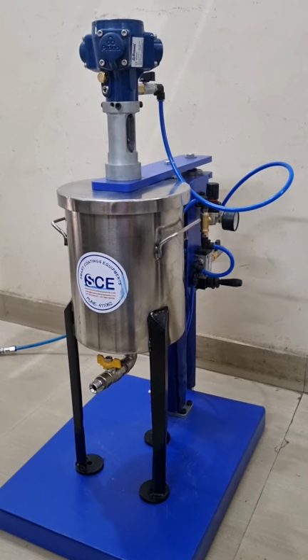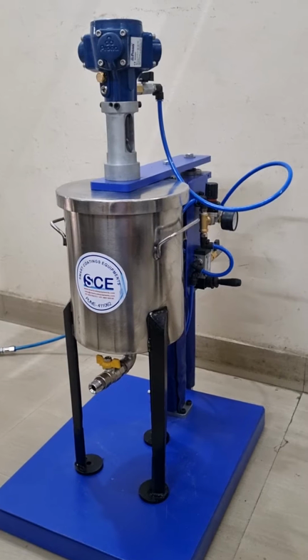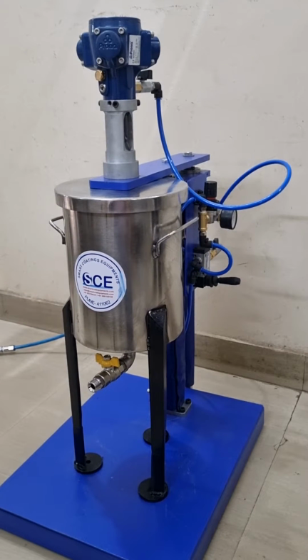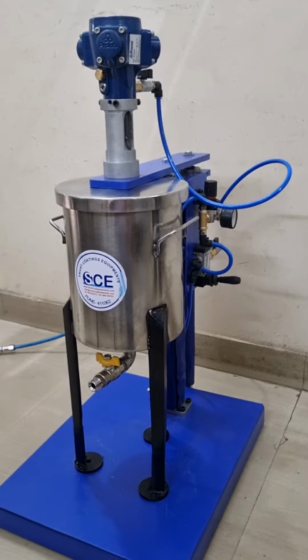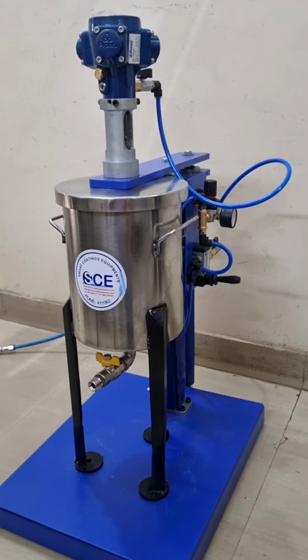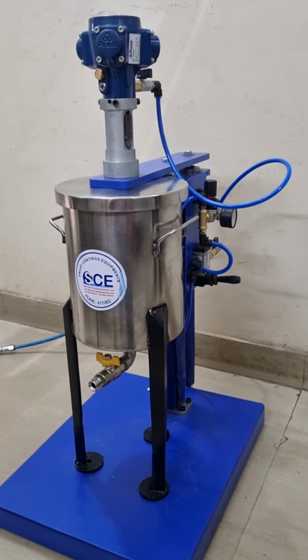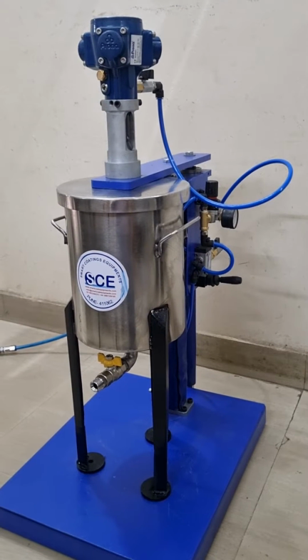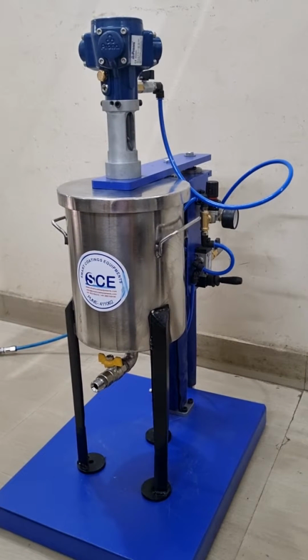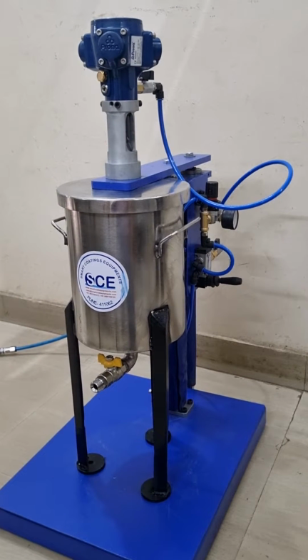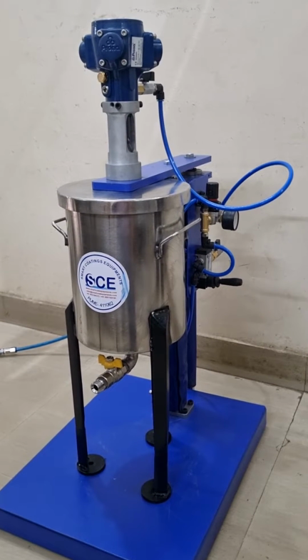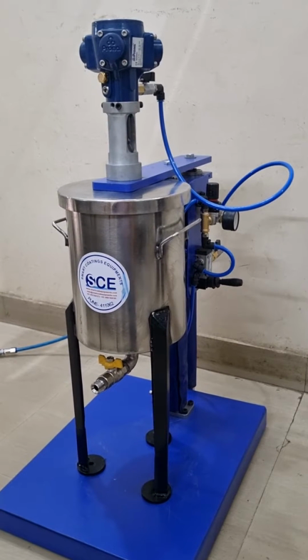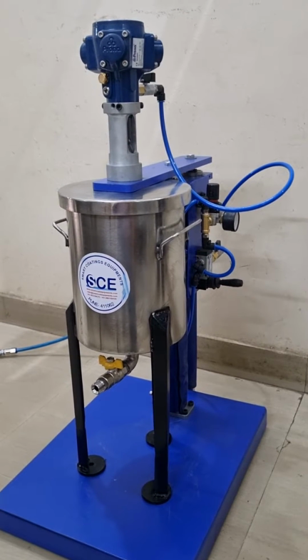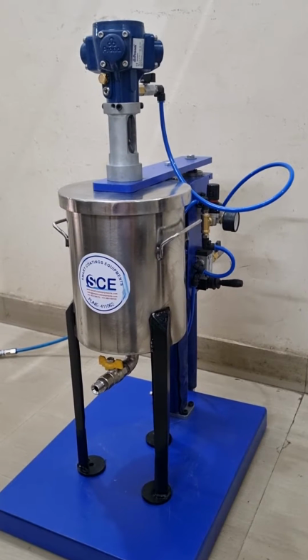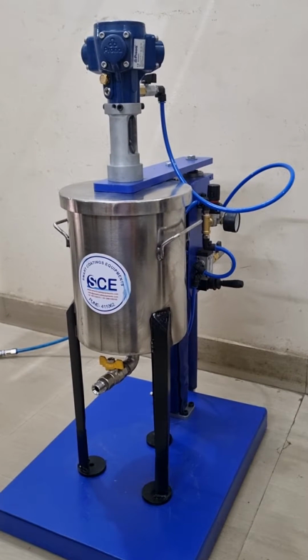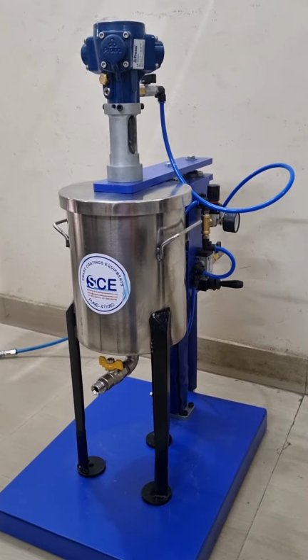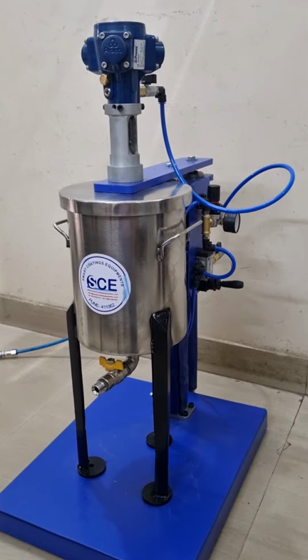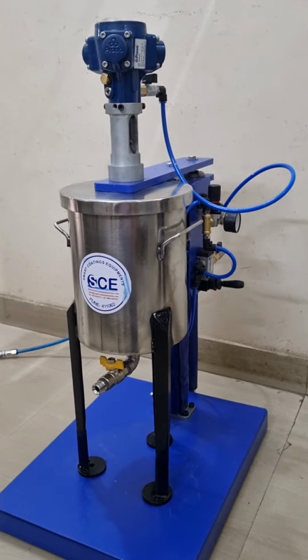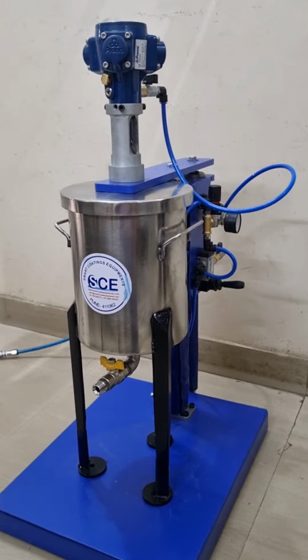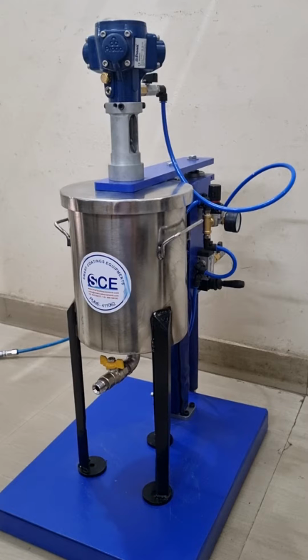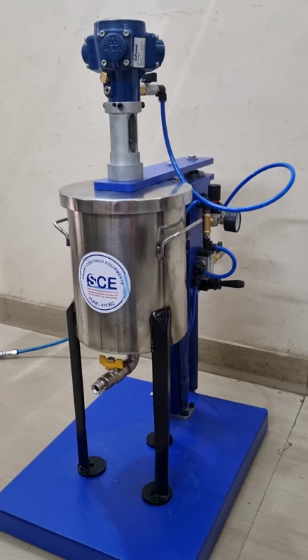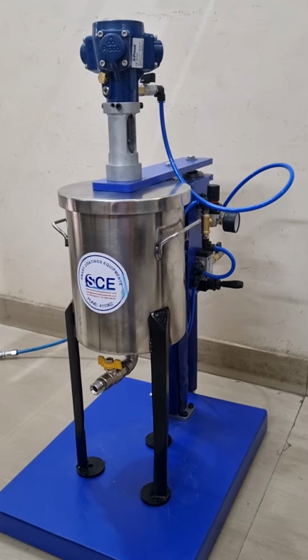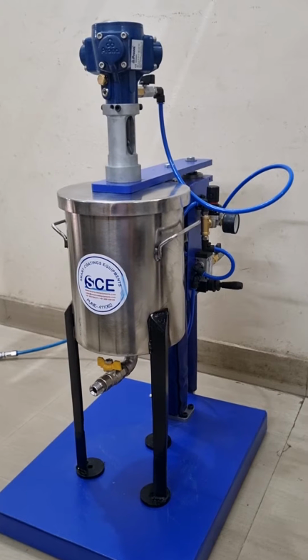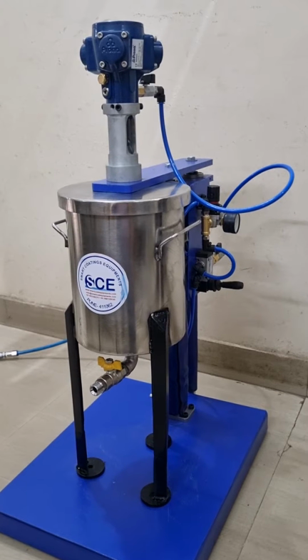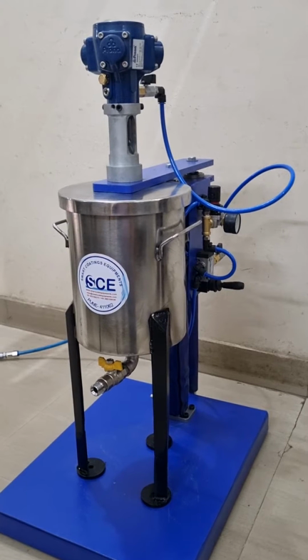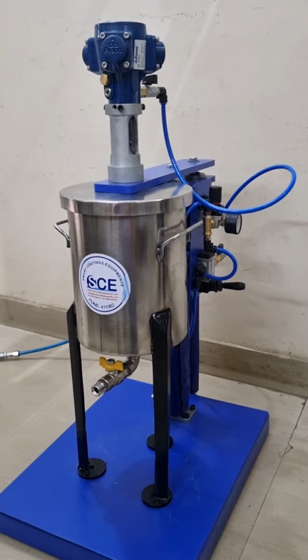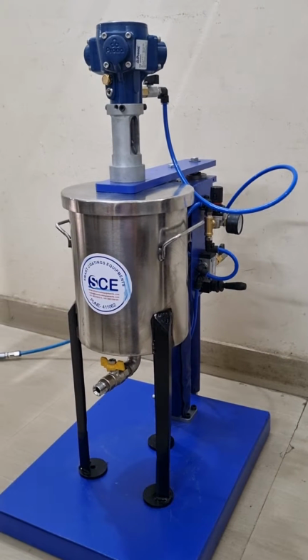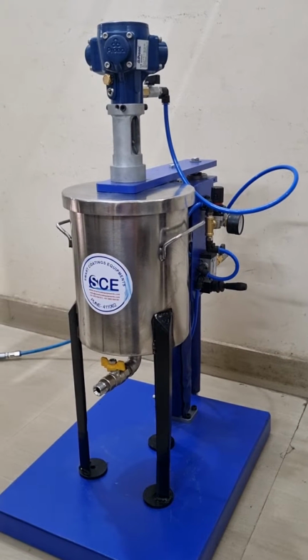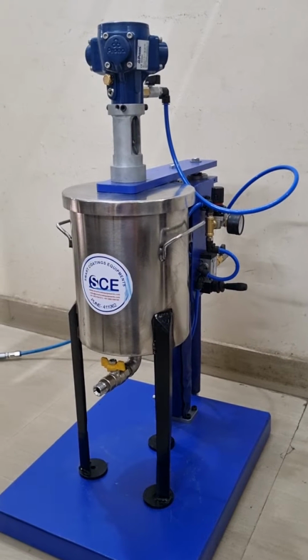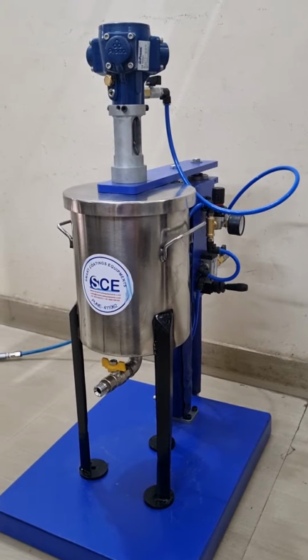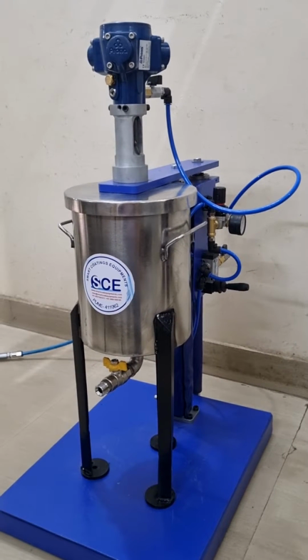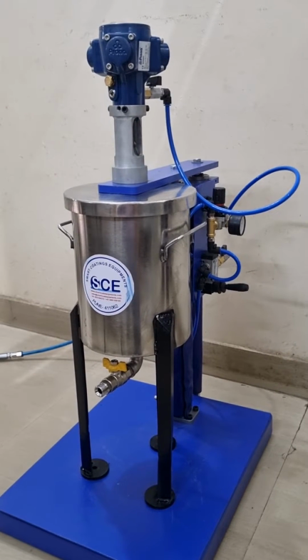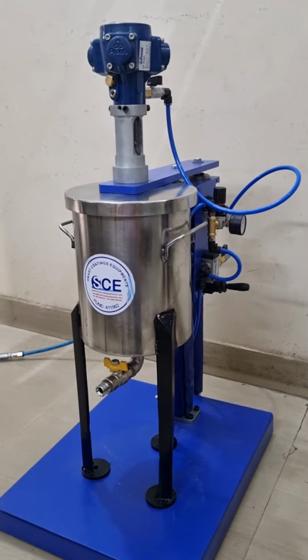Hello everyone, welcome to Smart Coating Equipment's YouTube channel, herewith presenting a very unique order from our special customer.